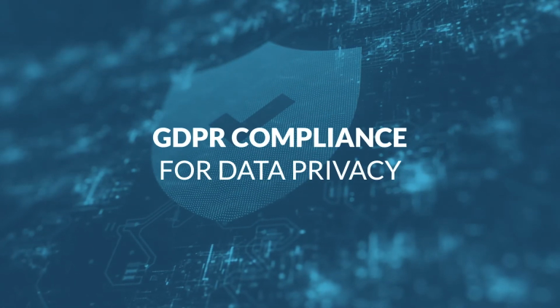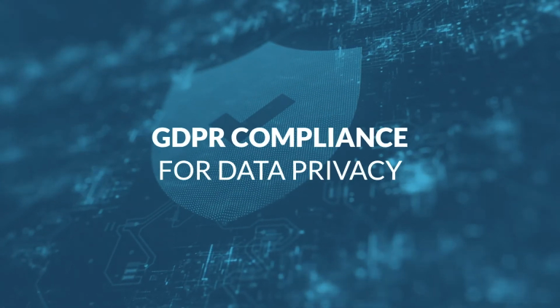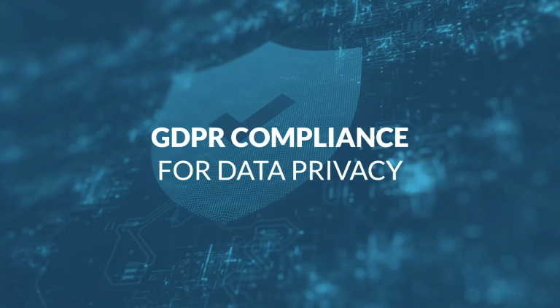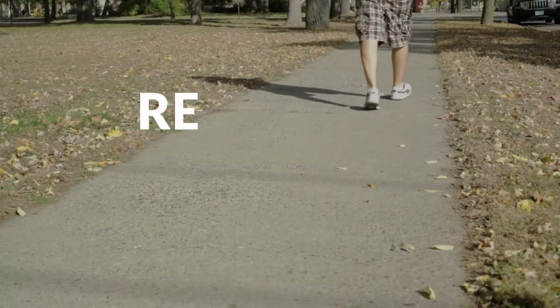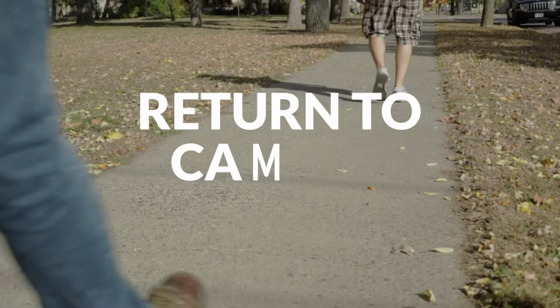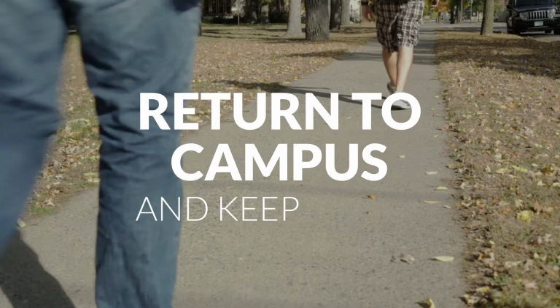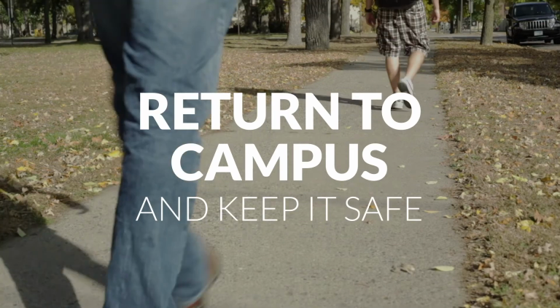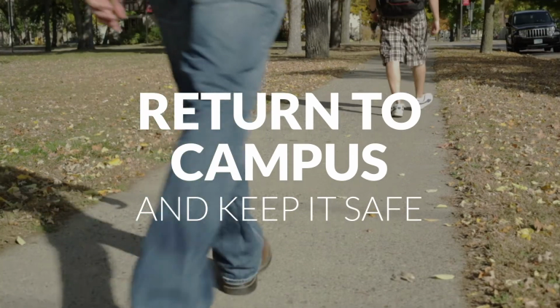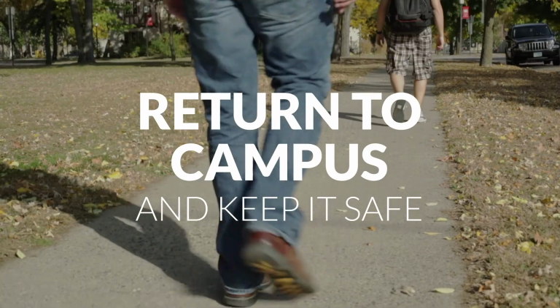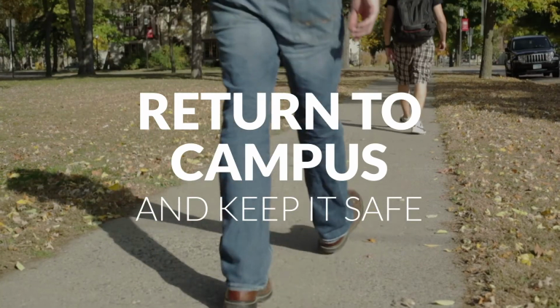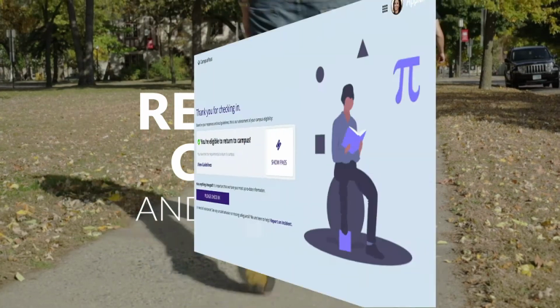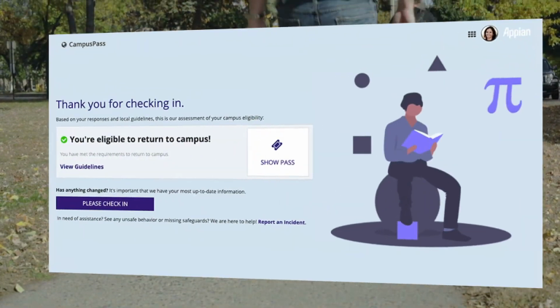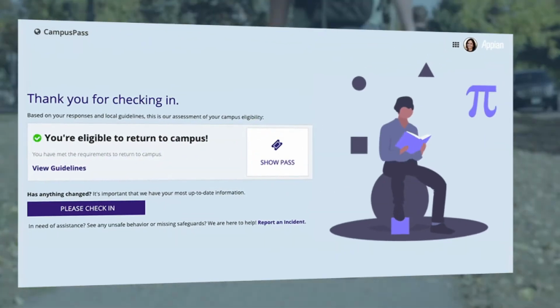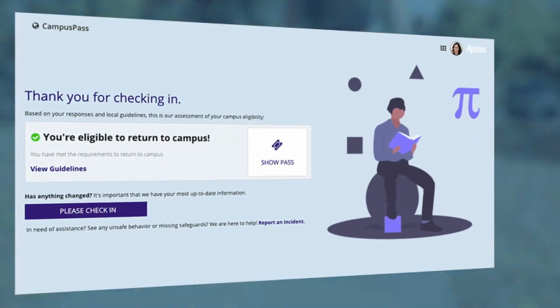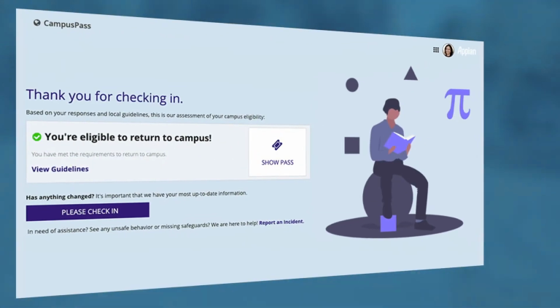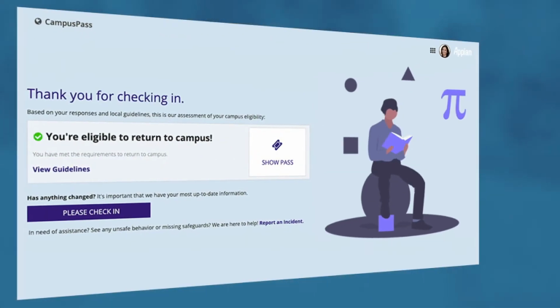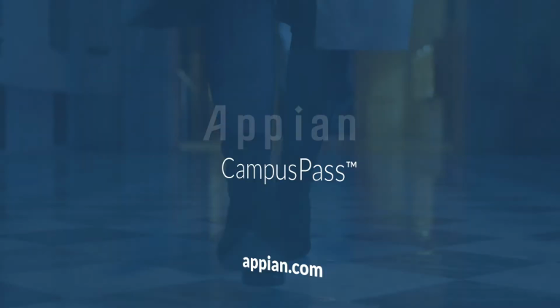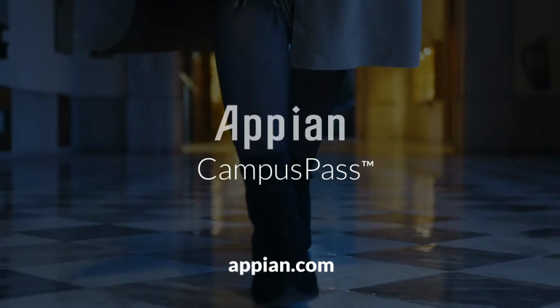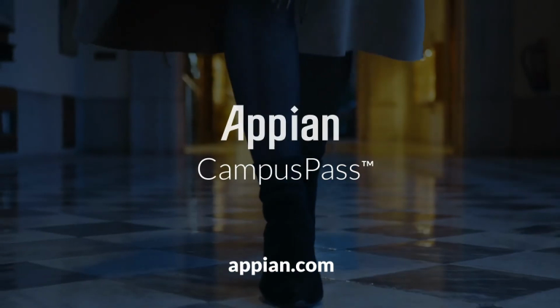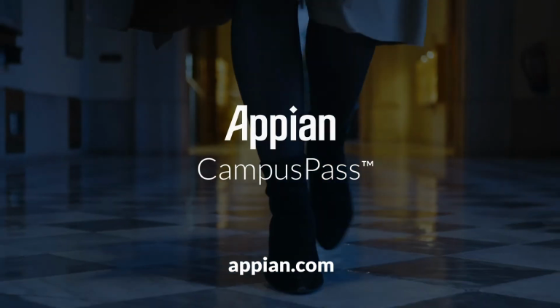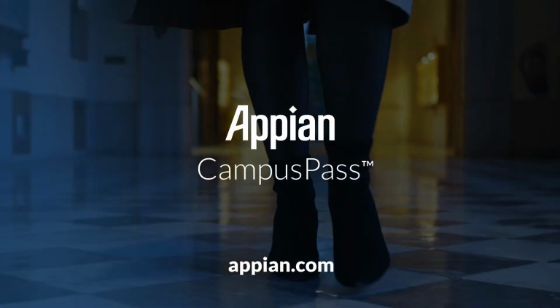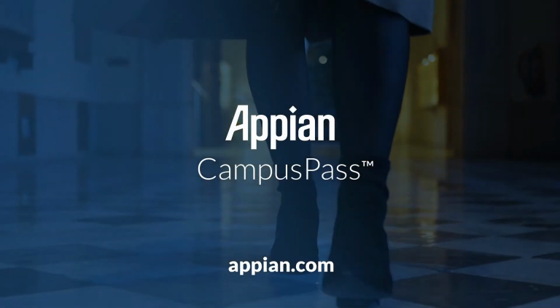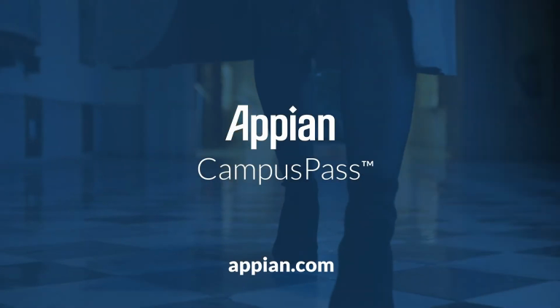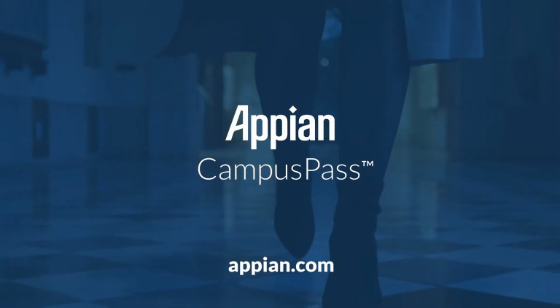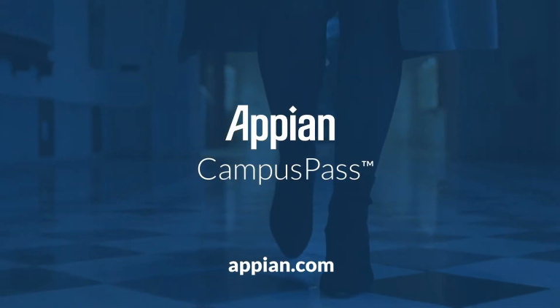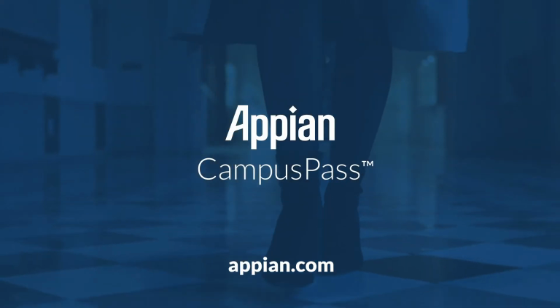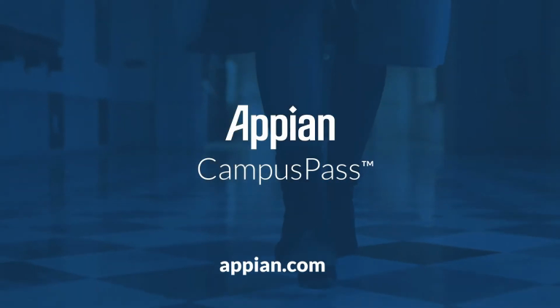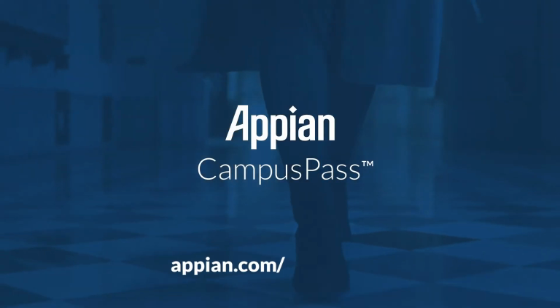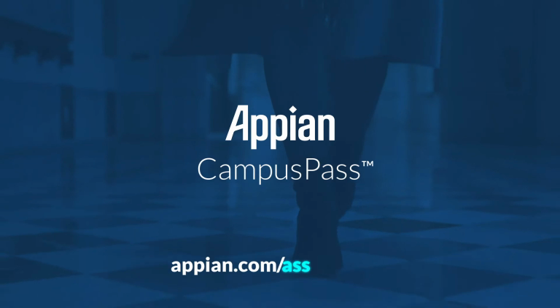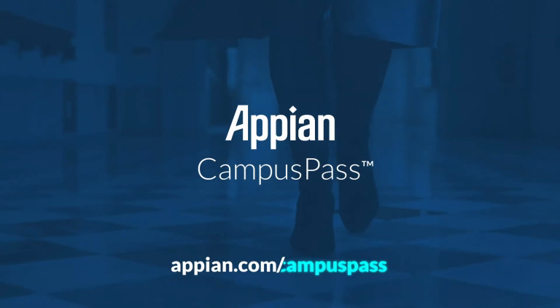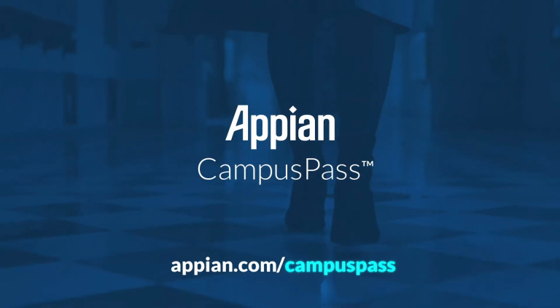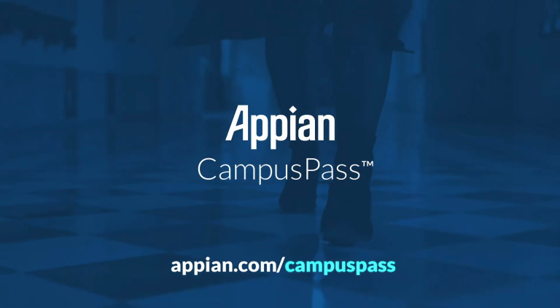Return to campus and keep it safe. Sign up now and be up and running in hours at appian.com/campuspass.